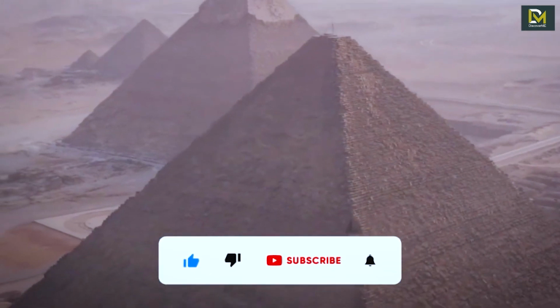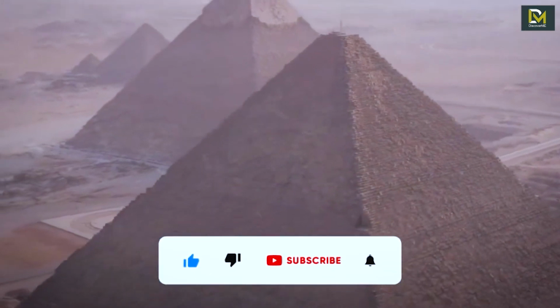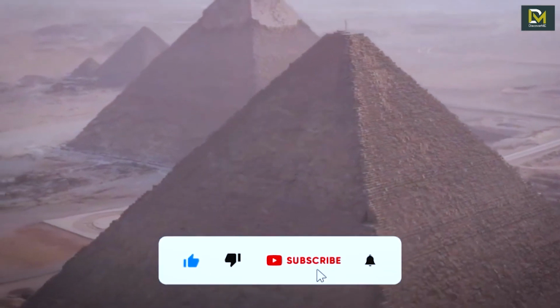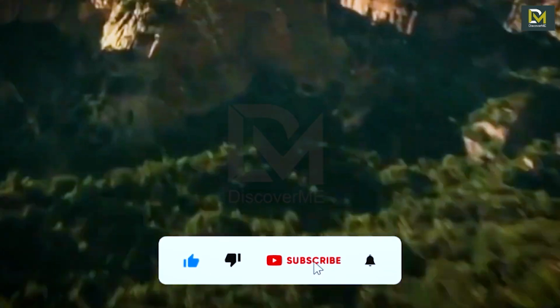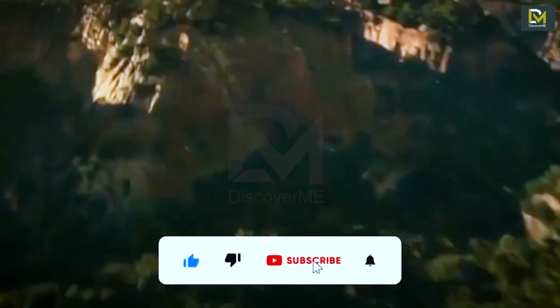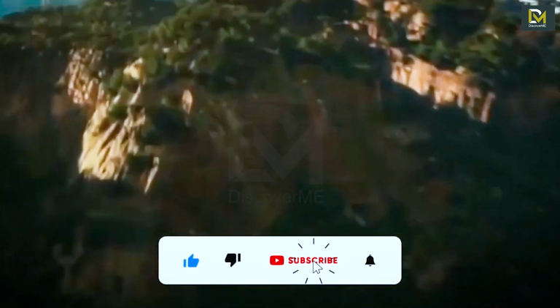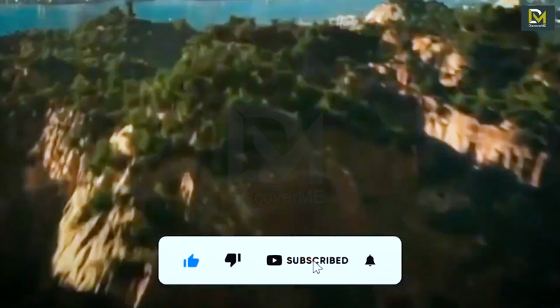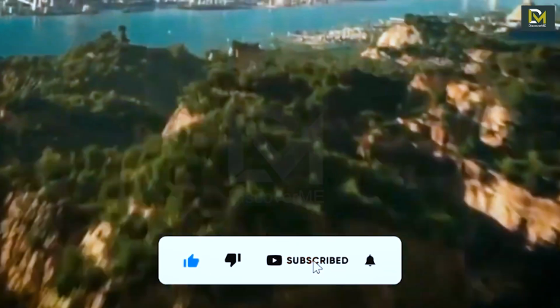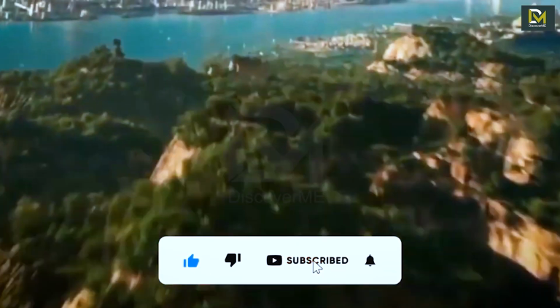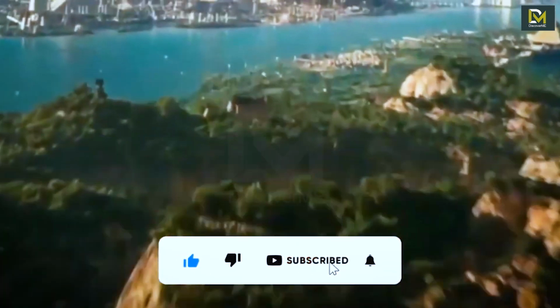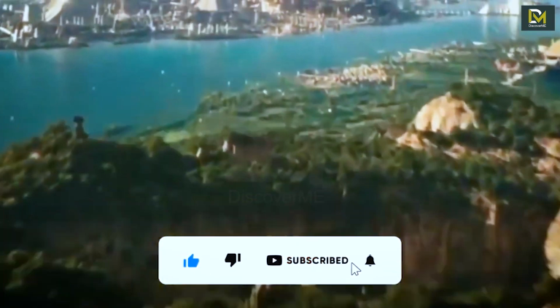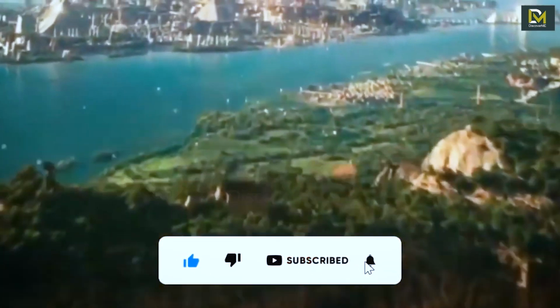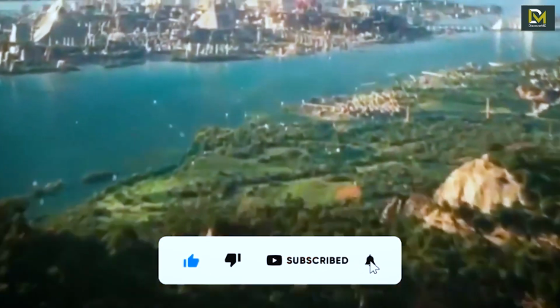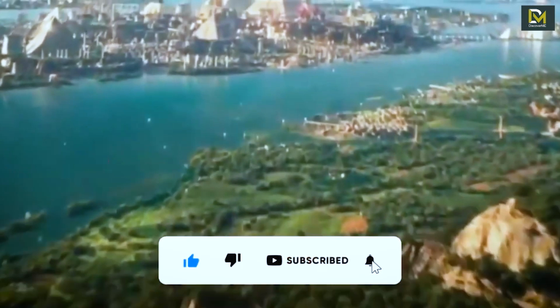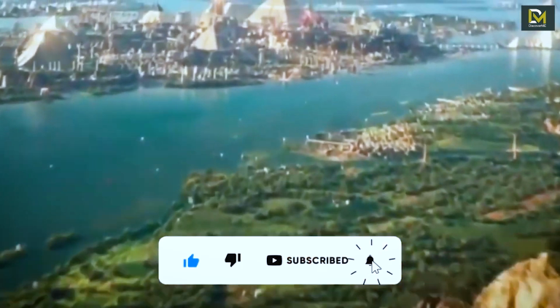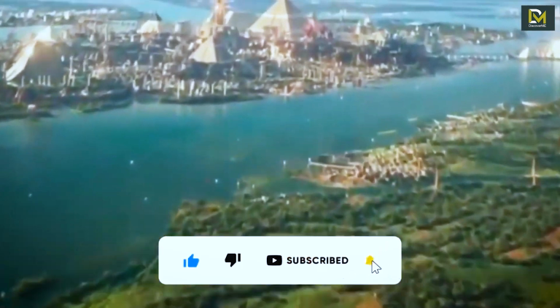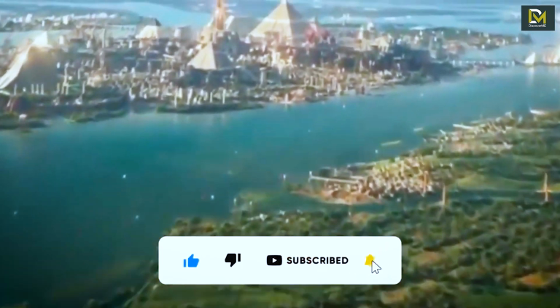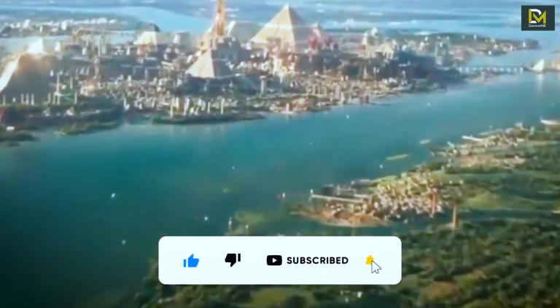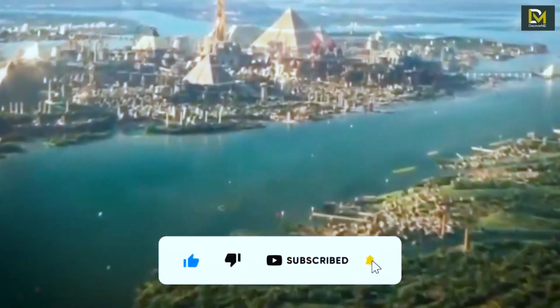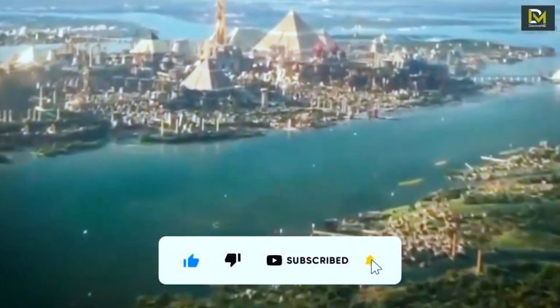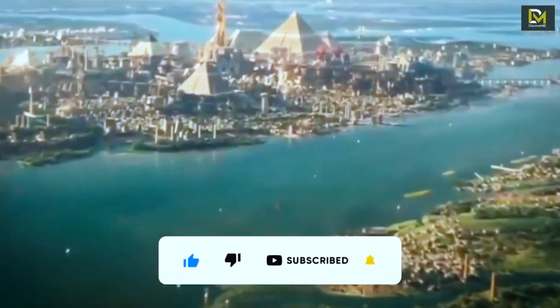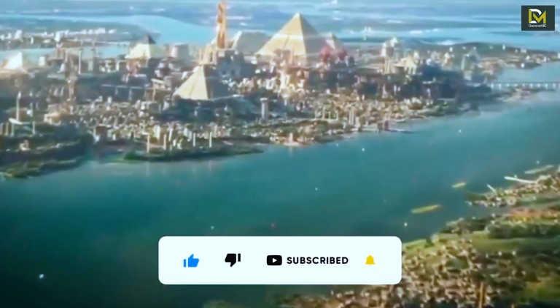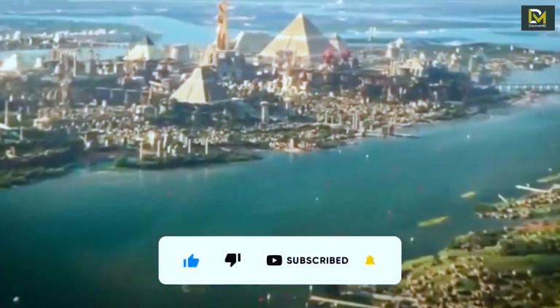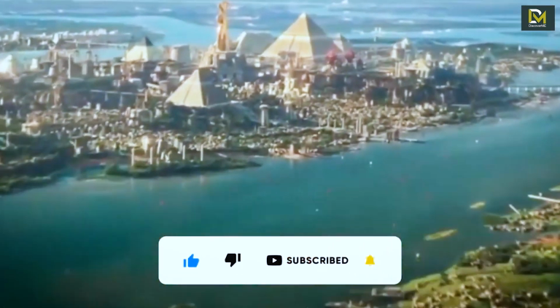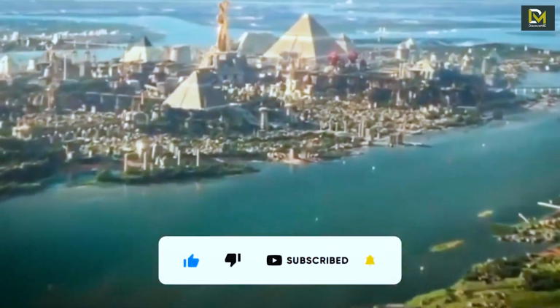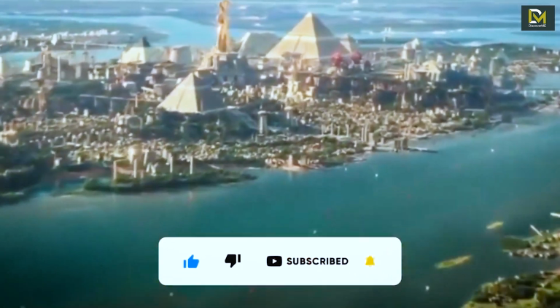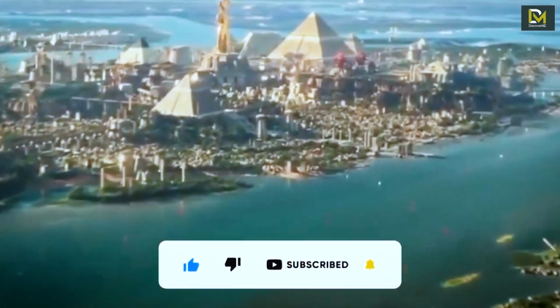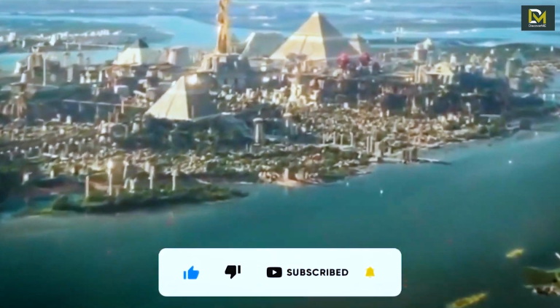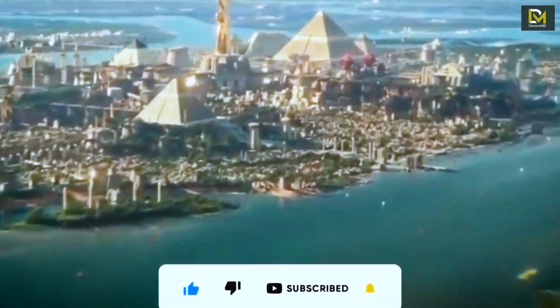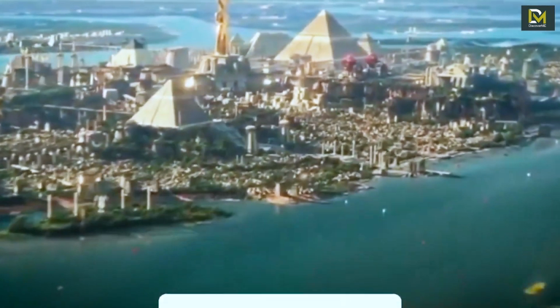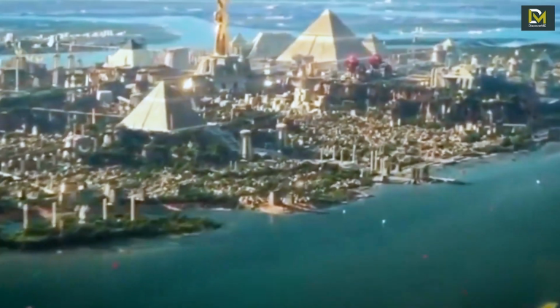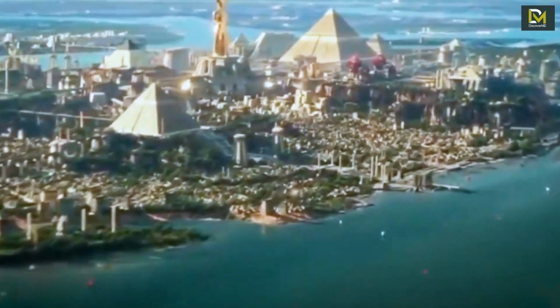If you want to see more videos like this one, remember to give us a like and subscribe for more.